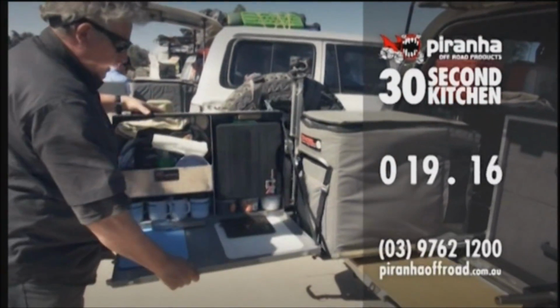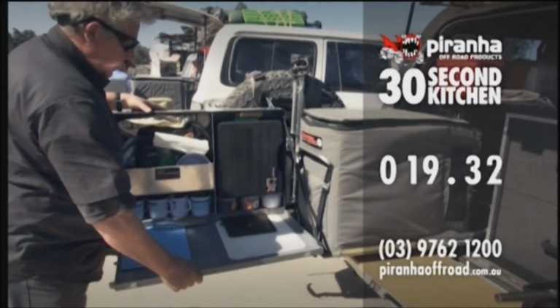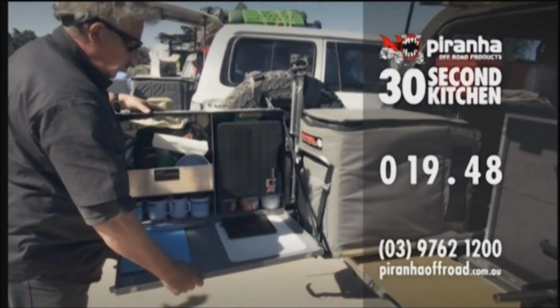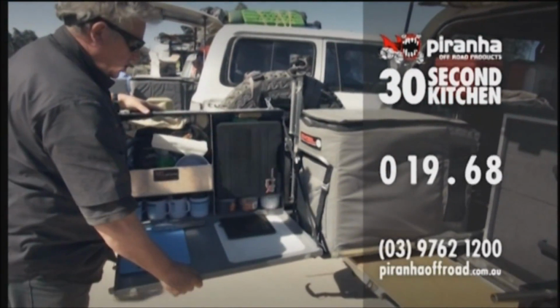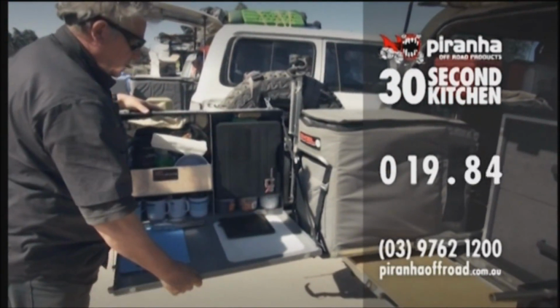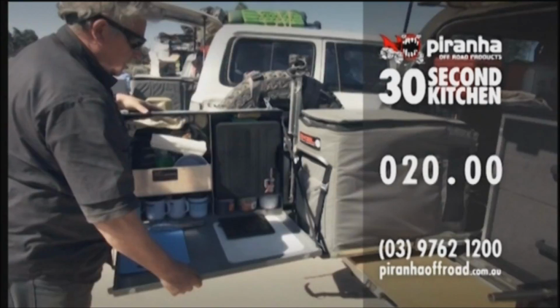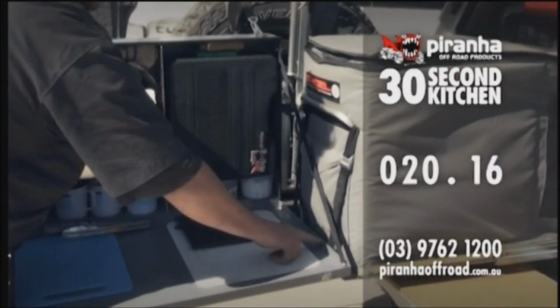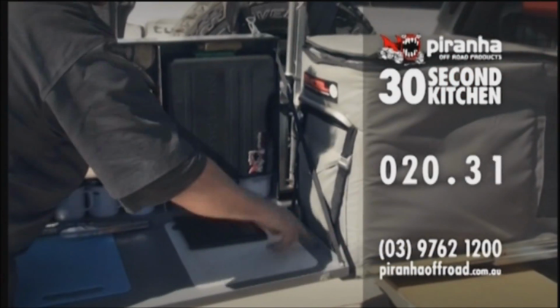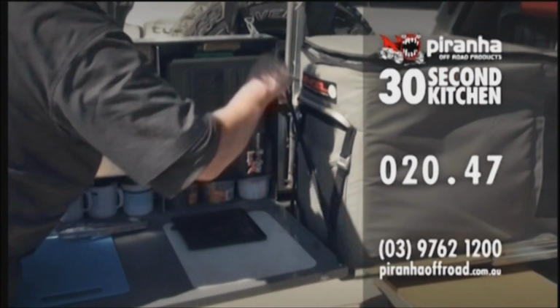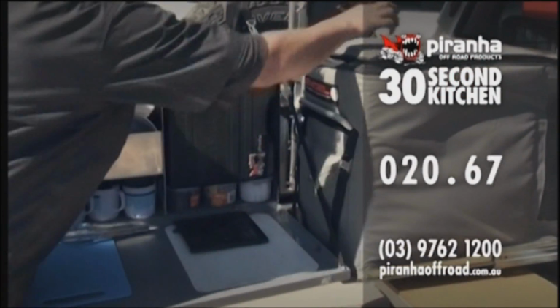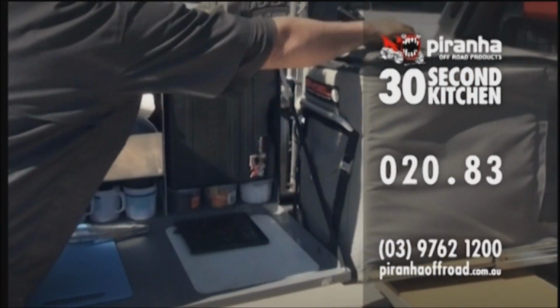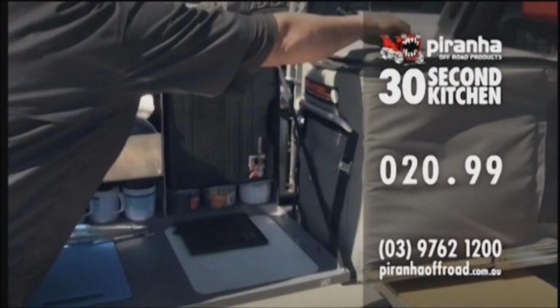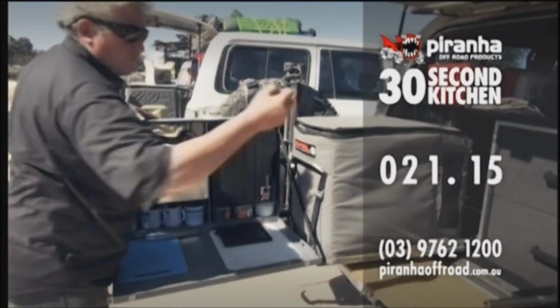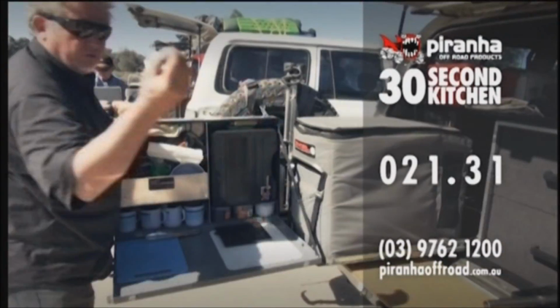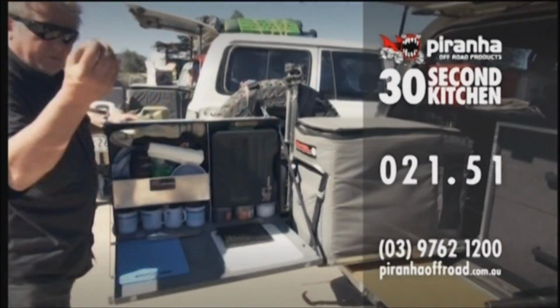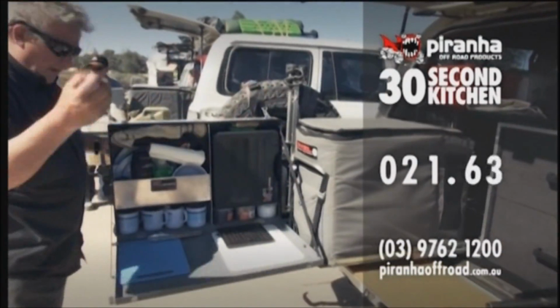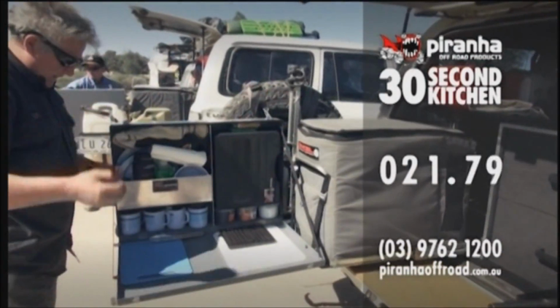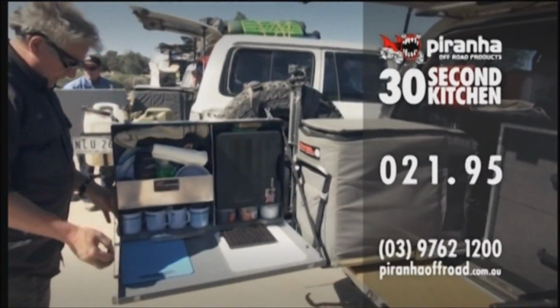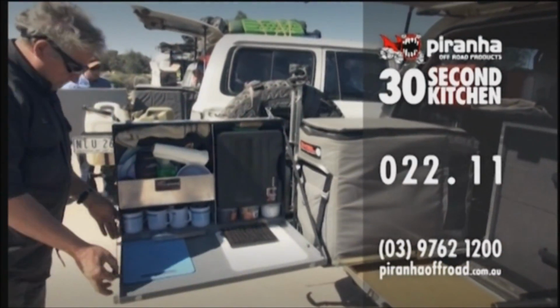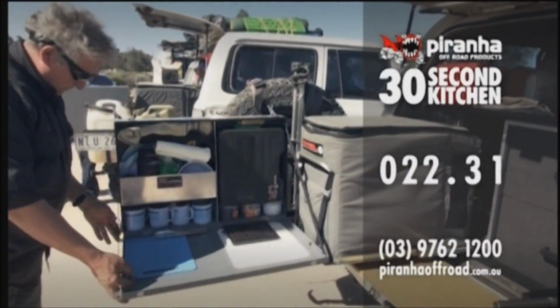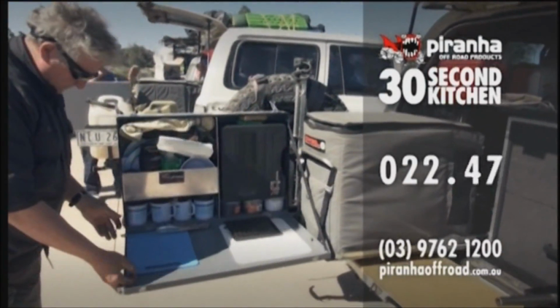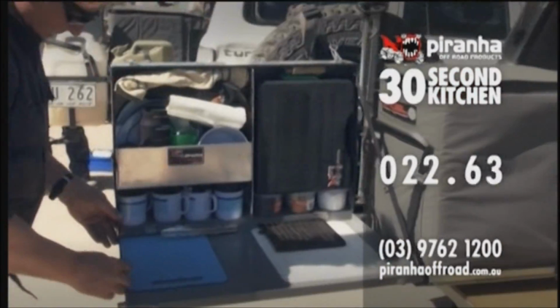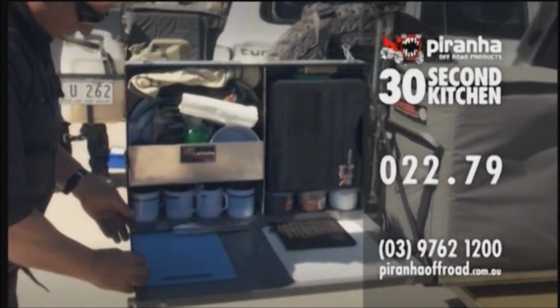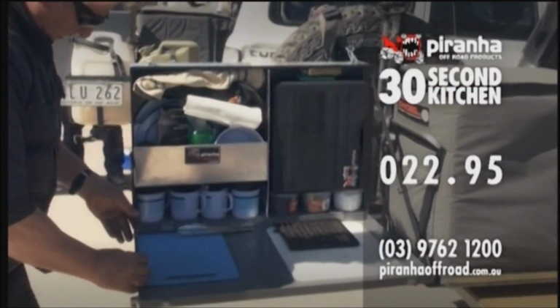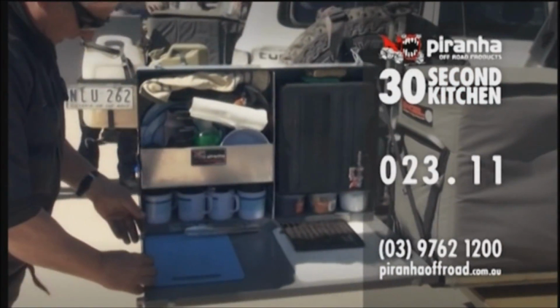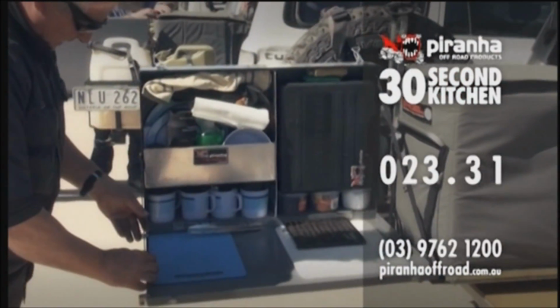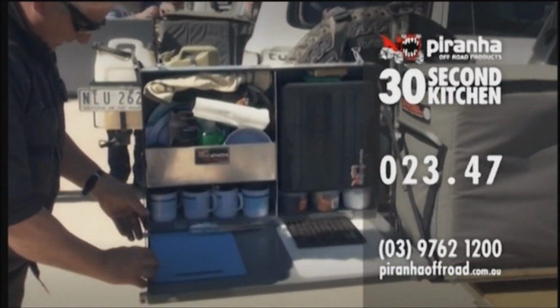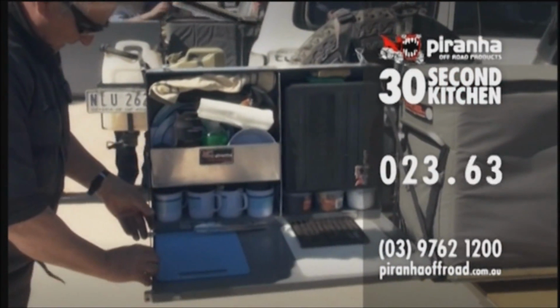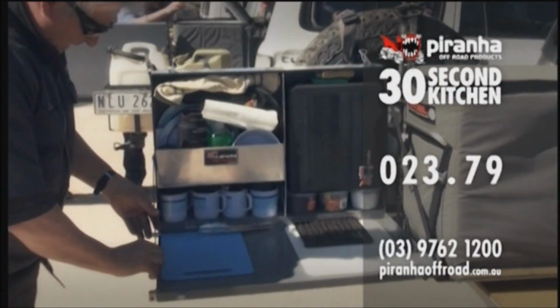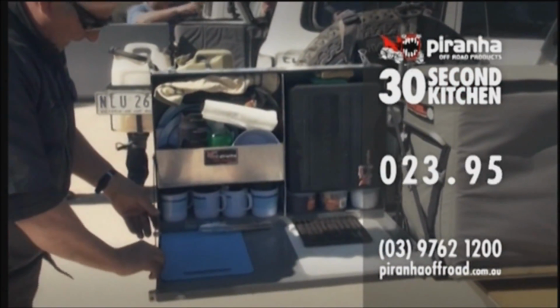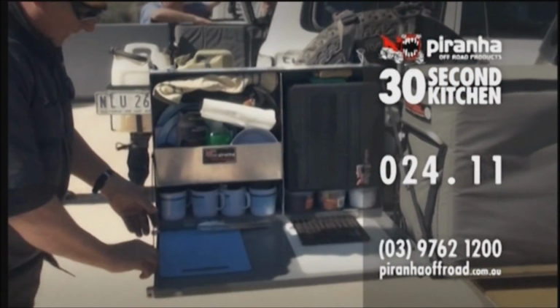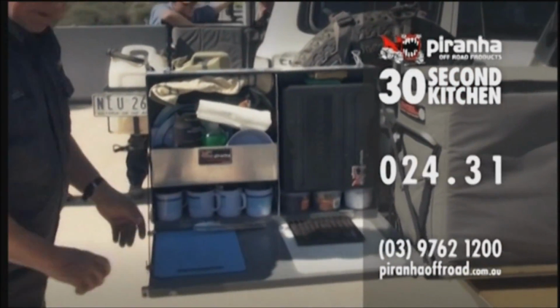Lock kitchen down here, retrieve the R-clip, lock on here, R-clip in.